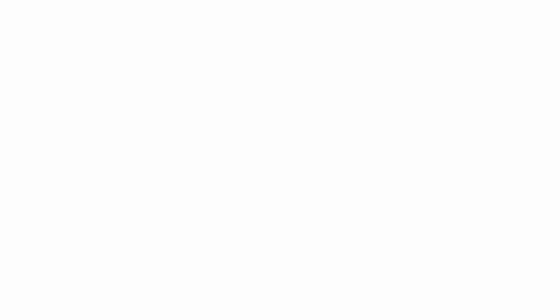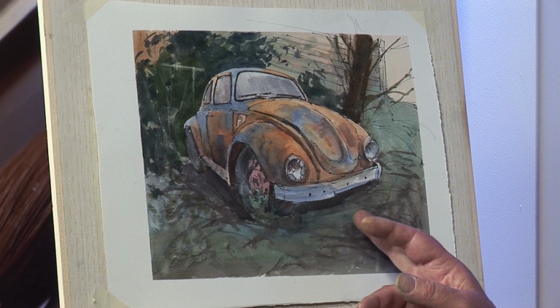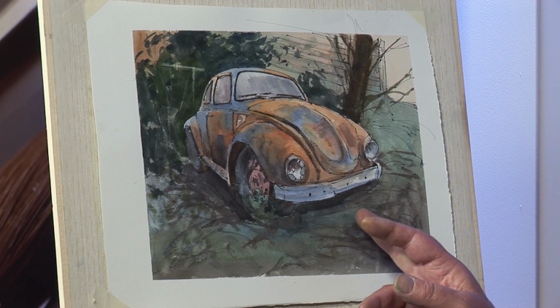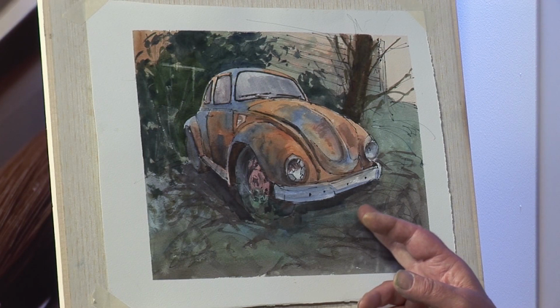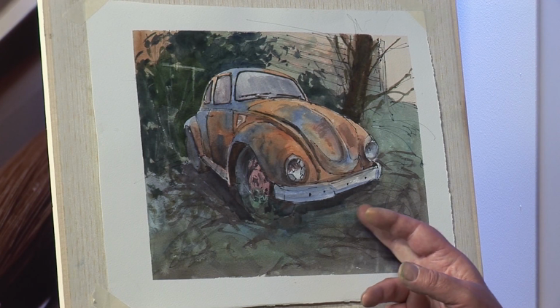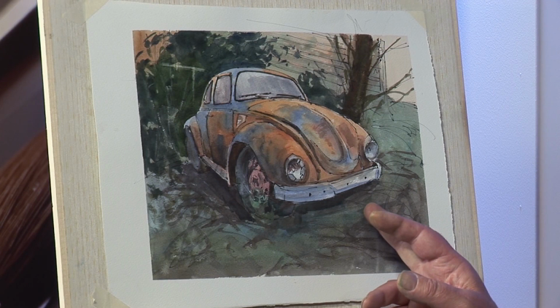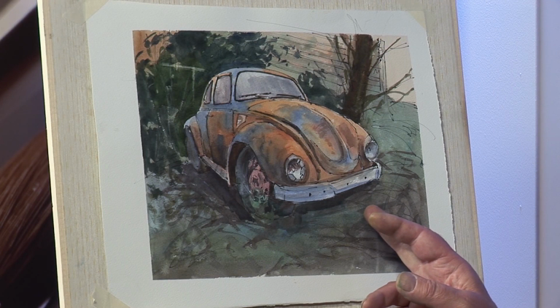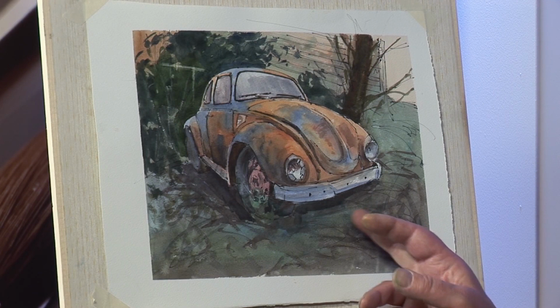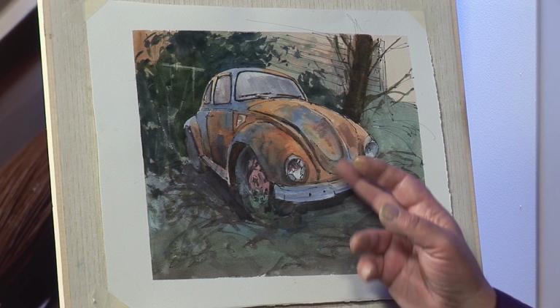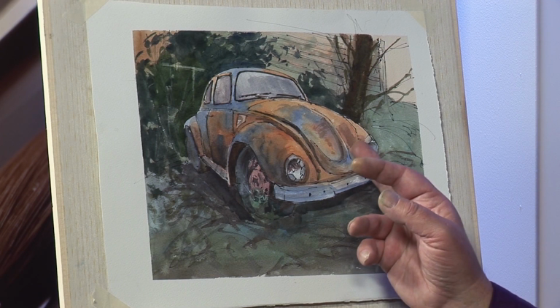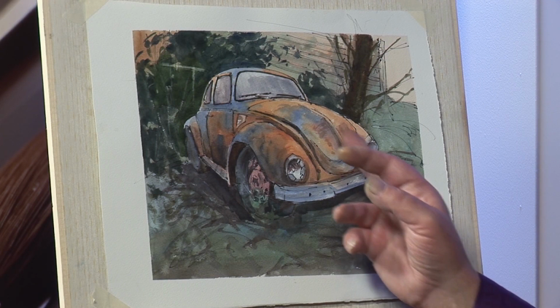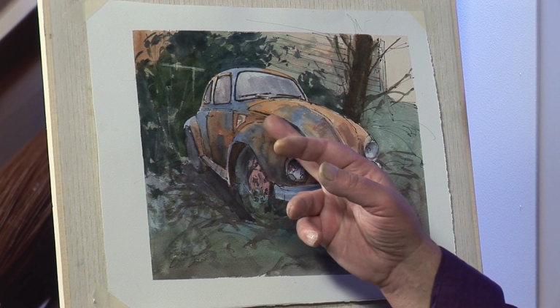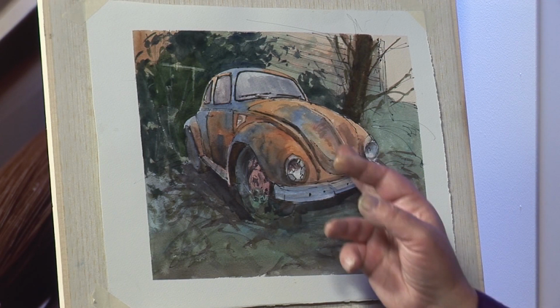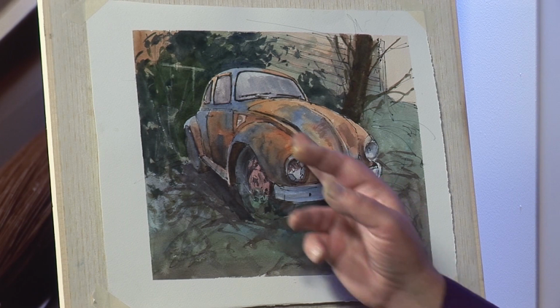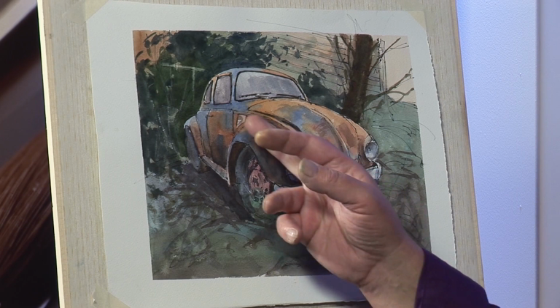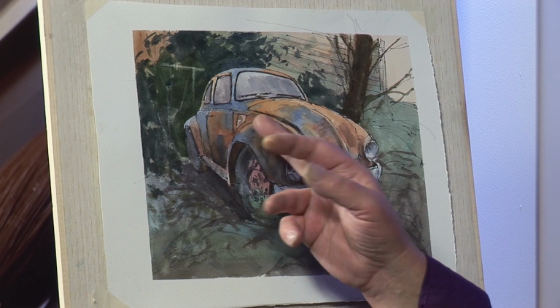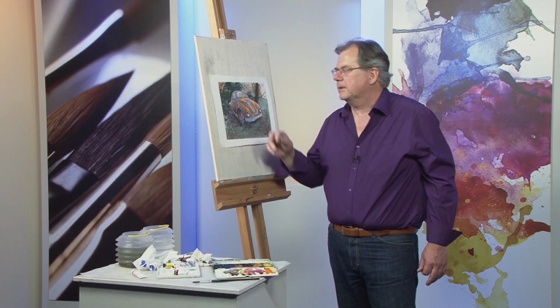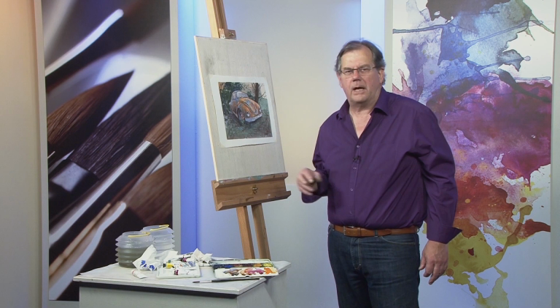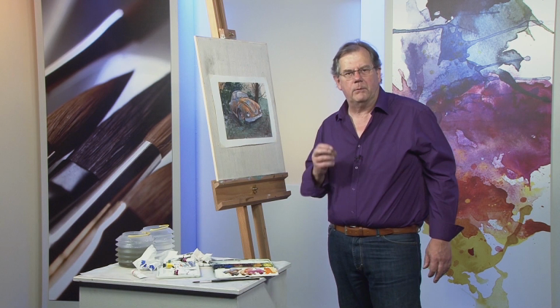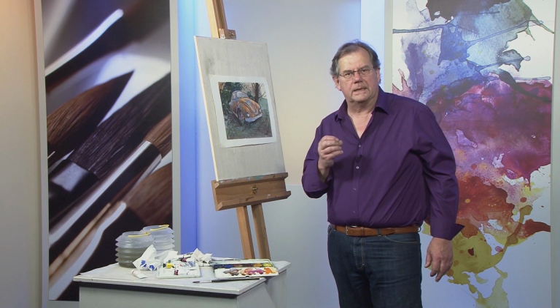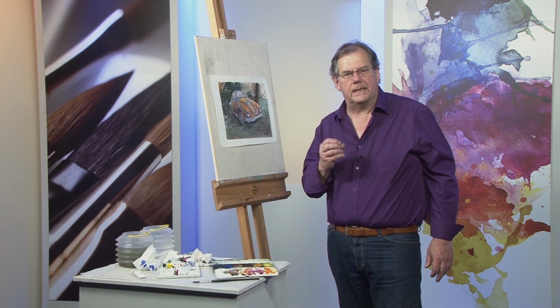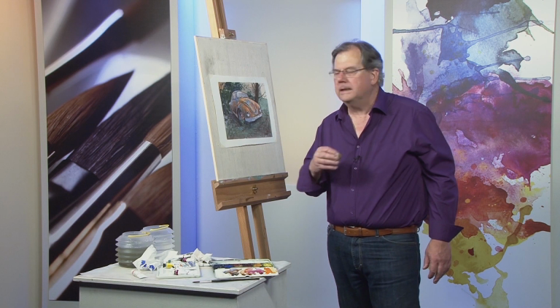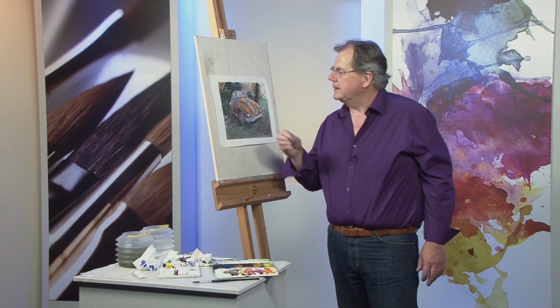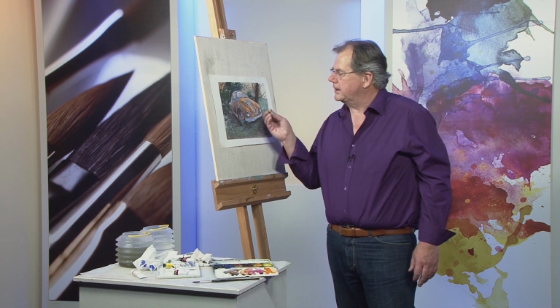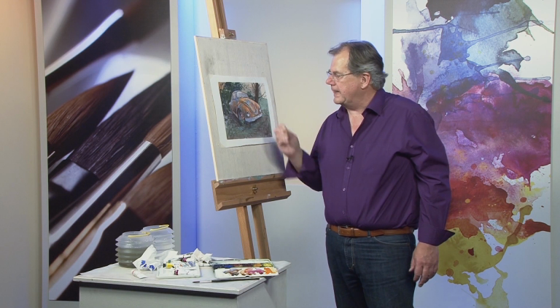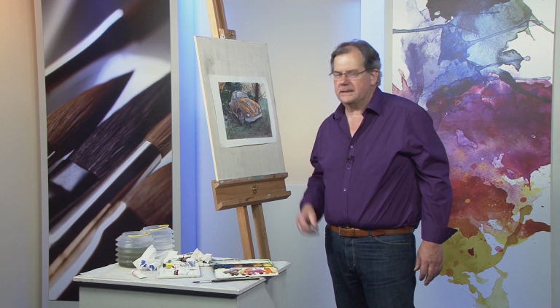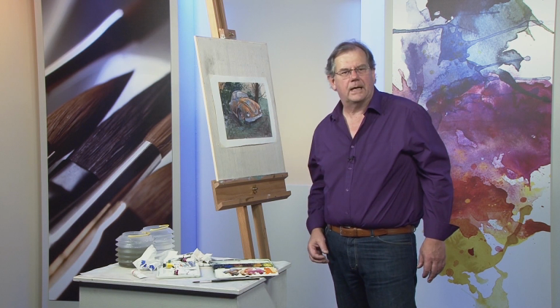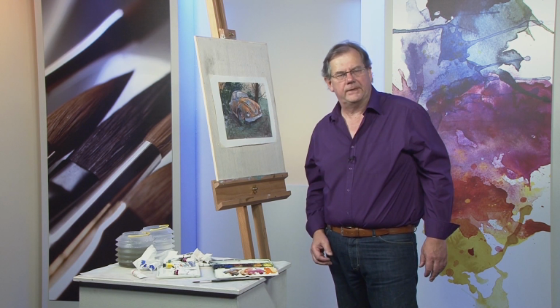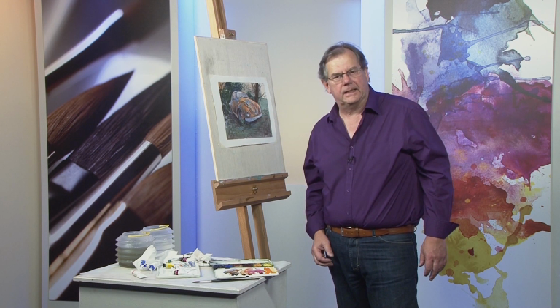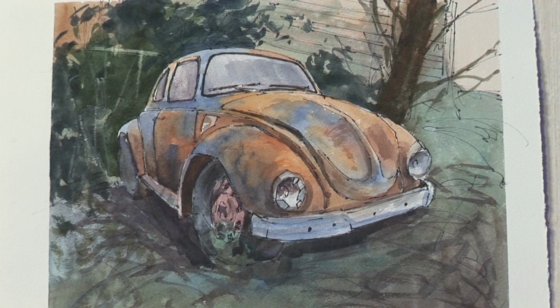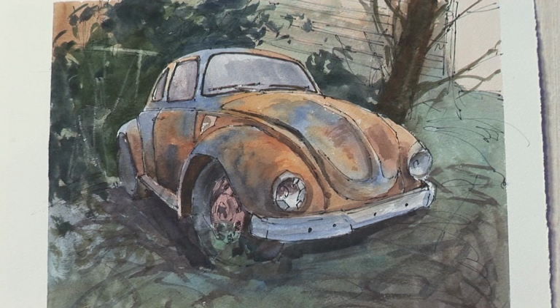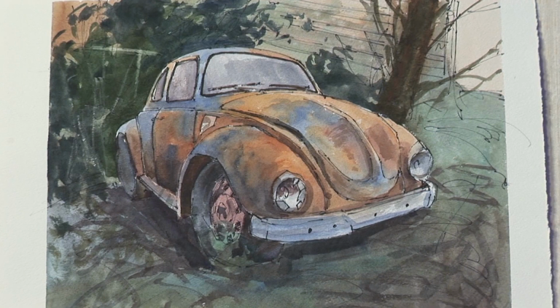Here I have a little watercolour sketch showing these oranges and blues and how they work together to create this feeling of rust.